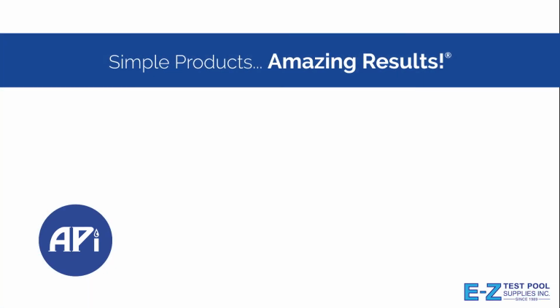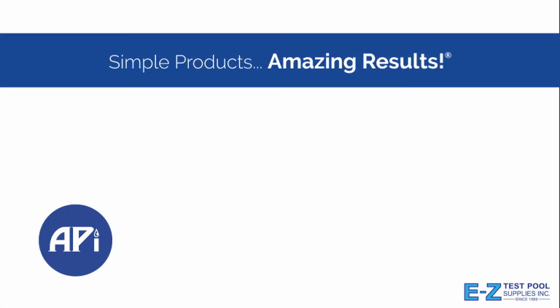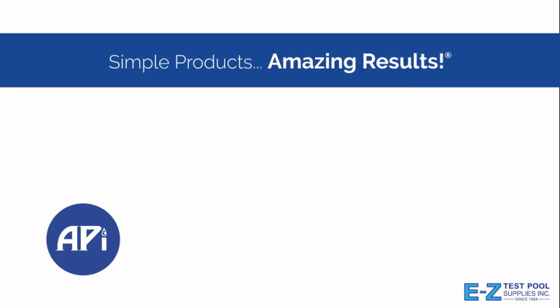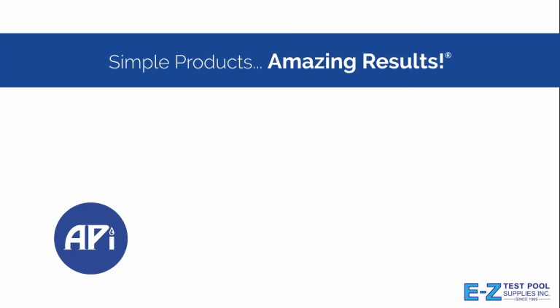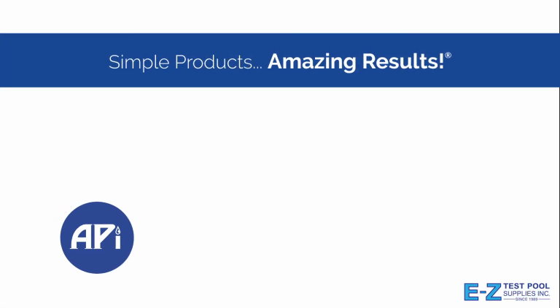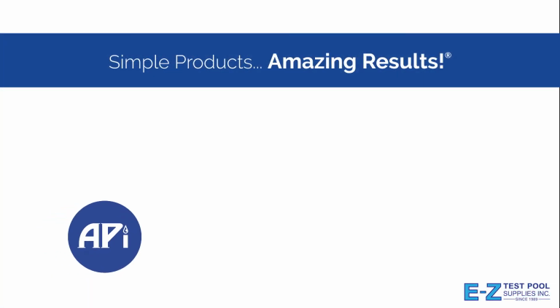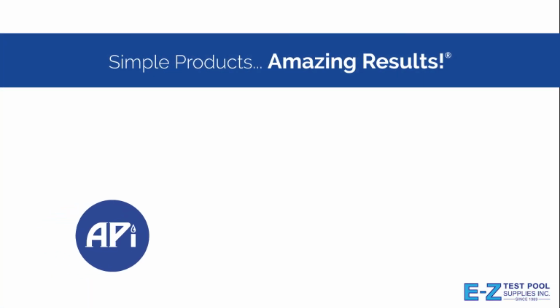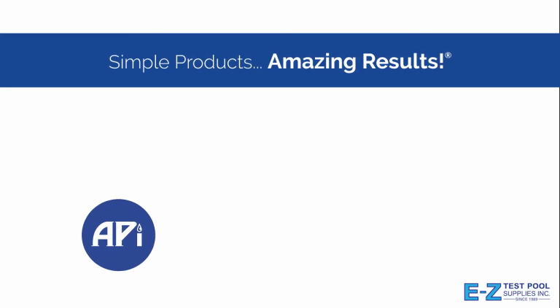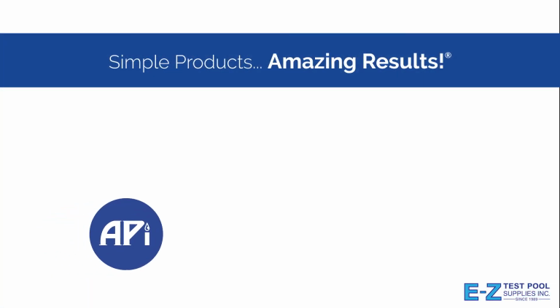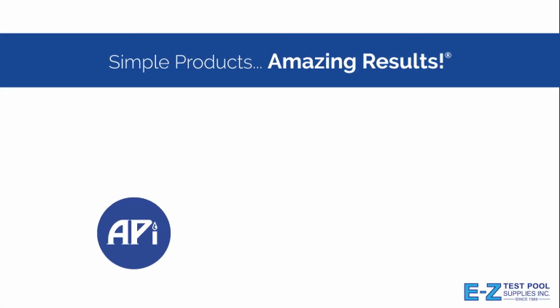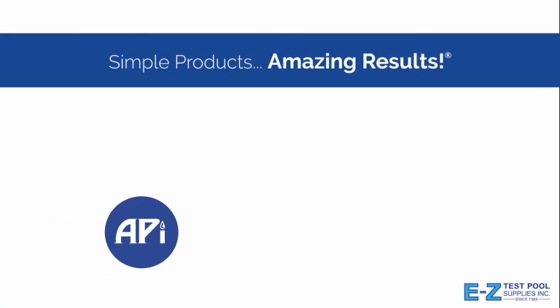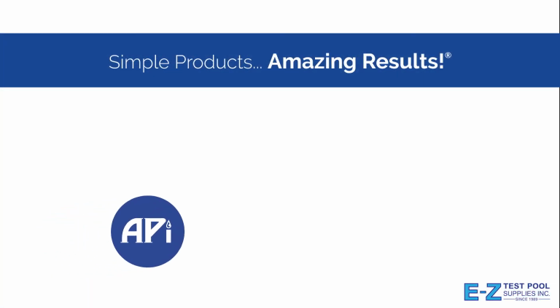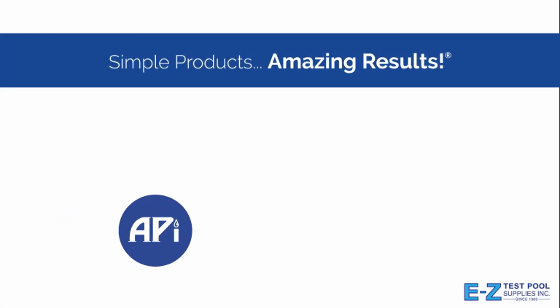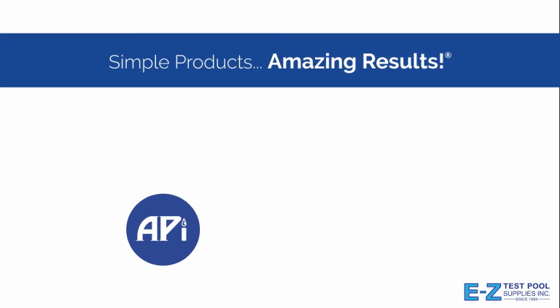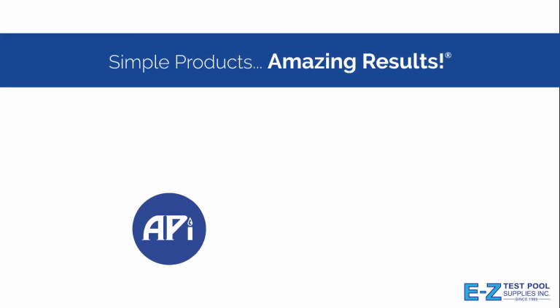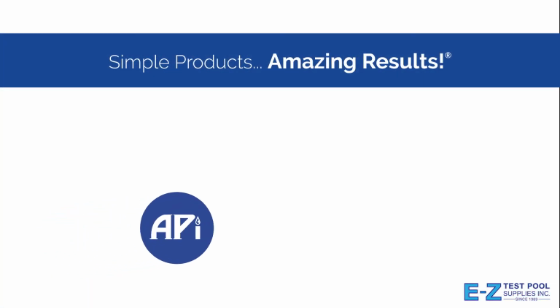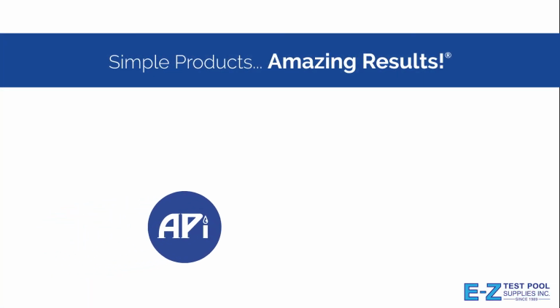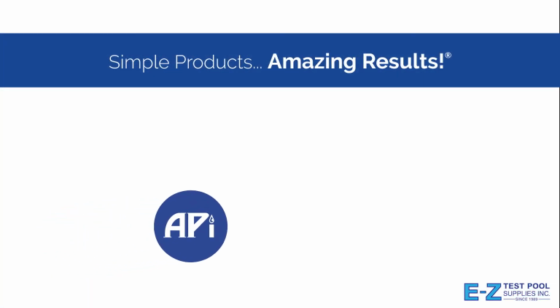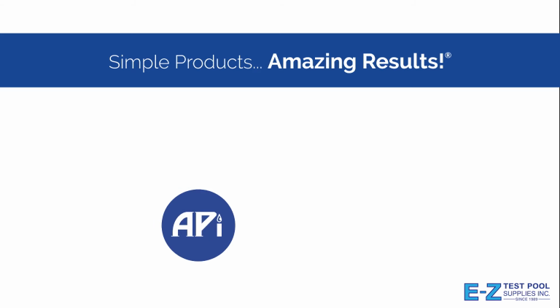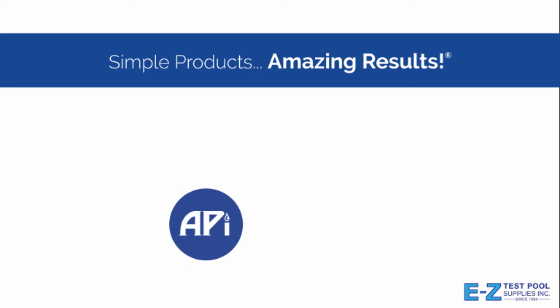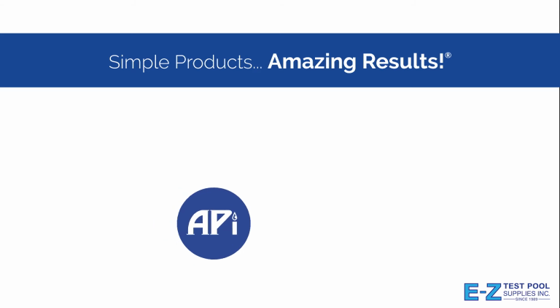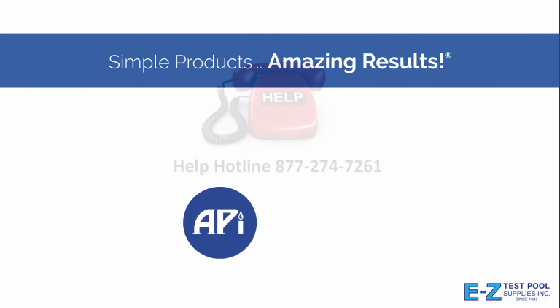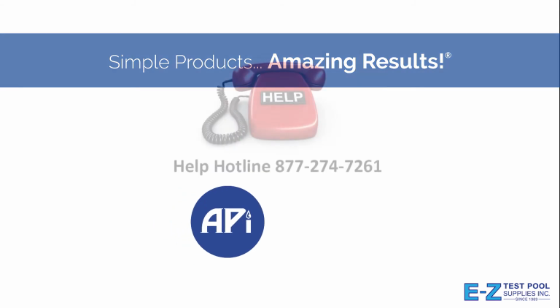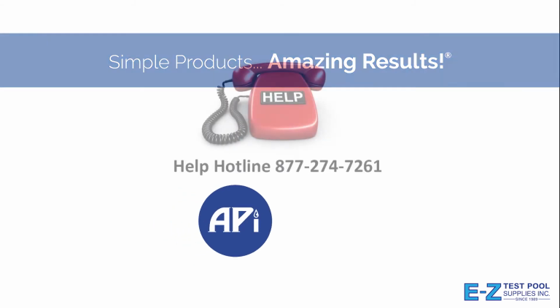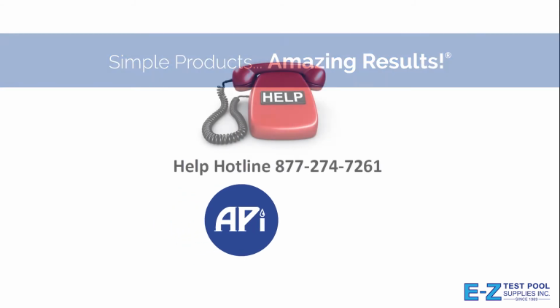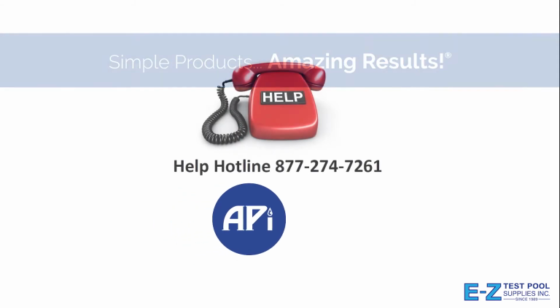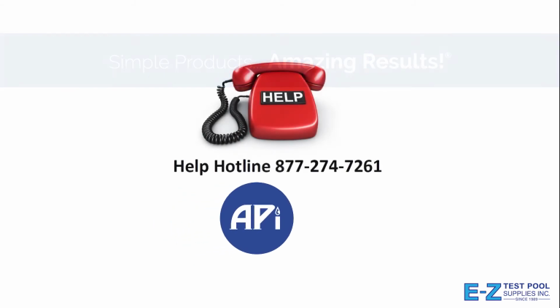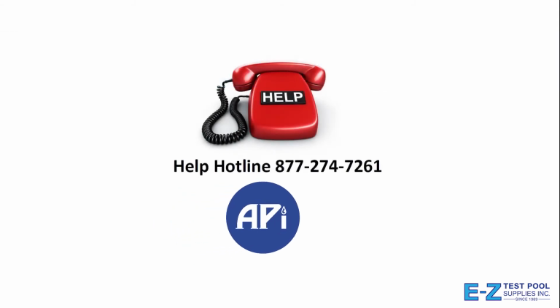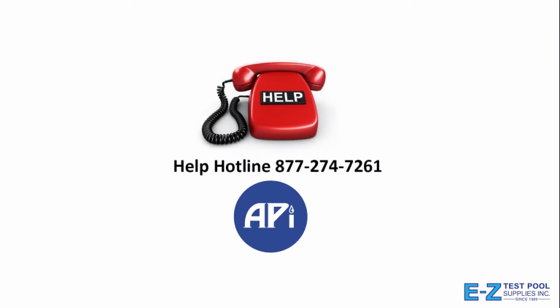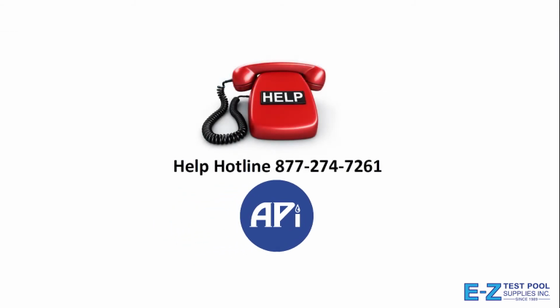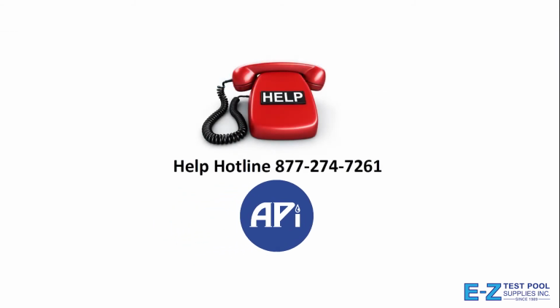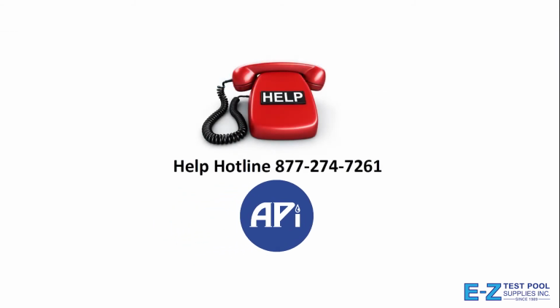API. Simple products, amazing results. Thanks for watching.